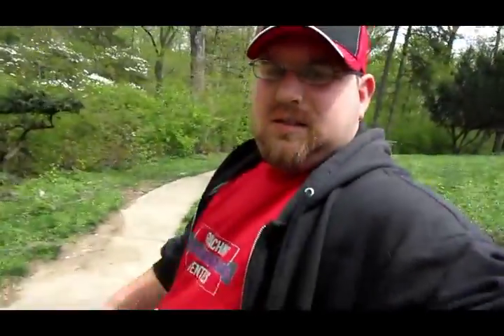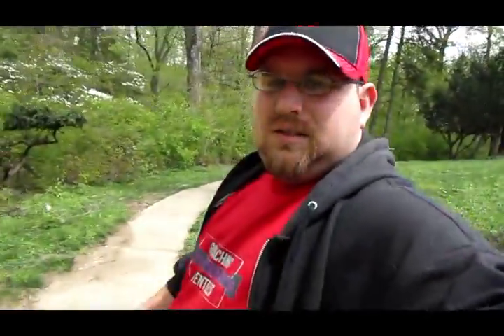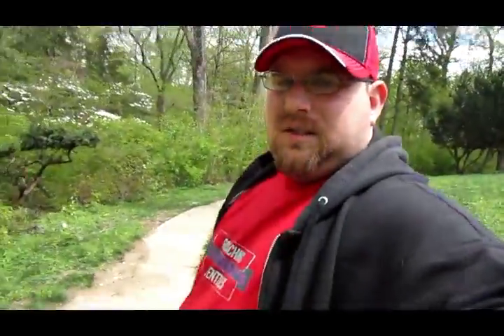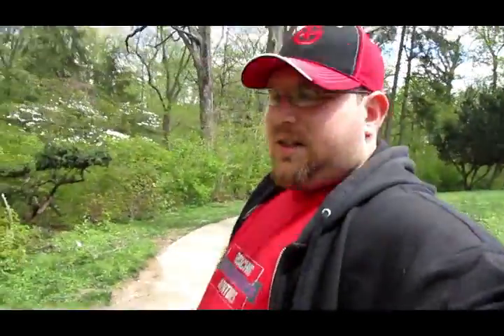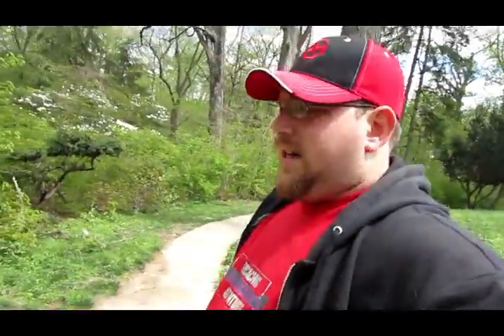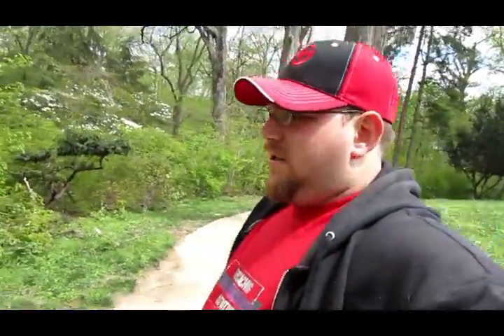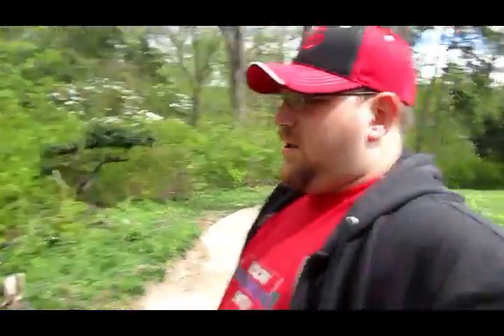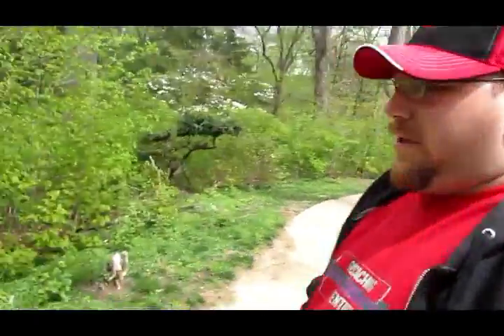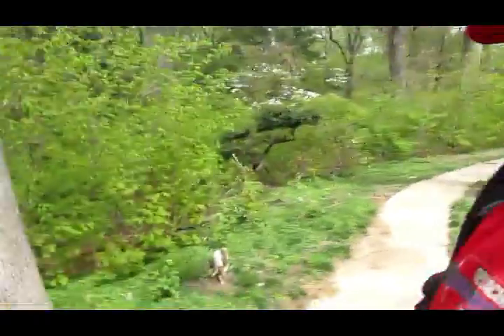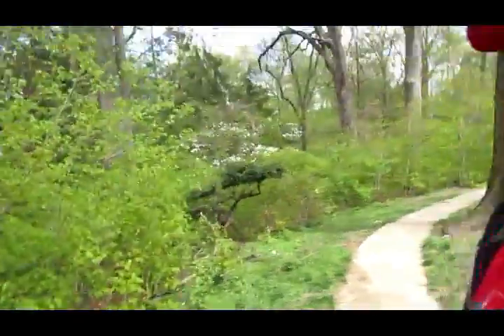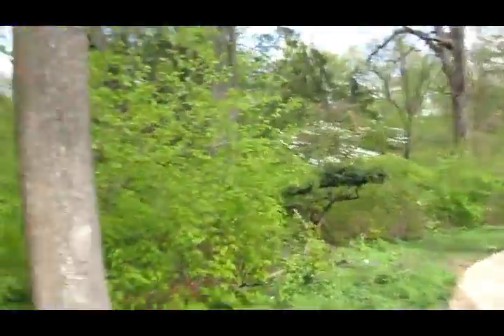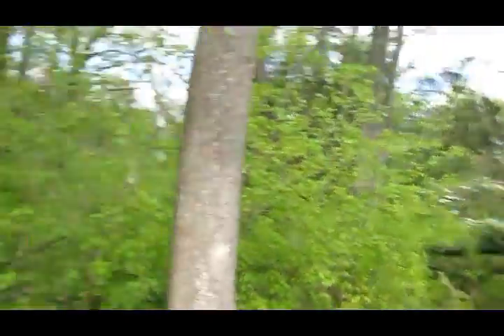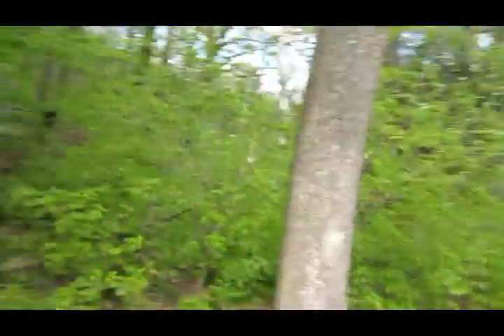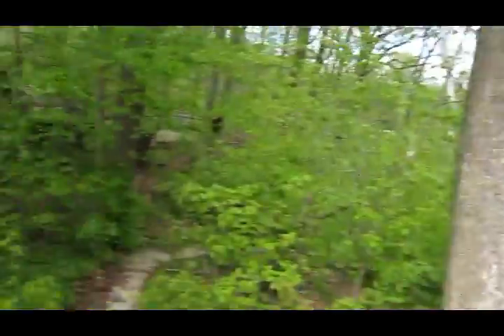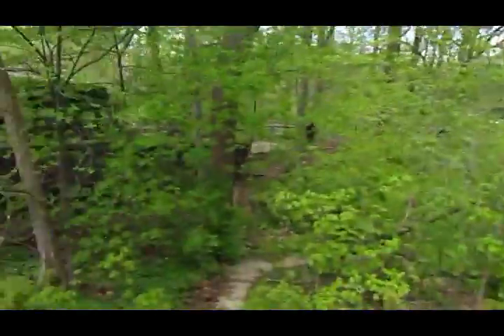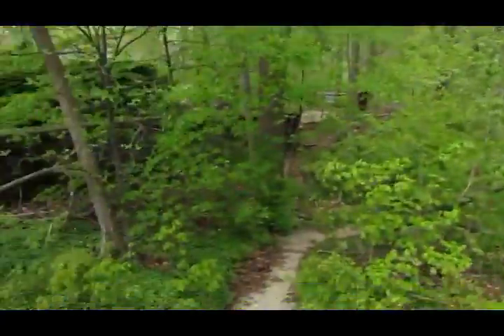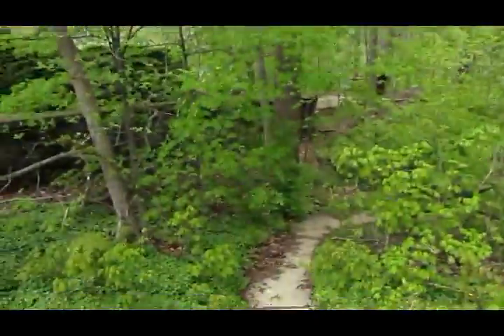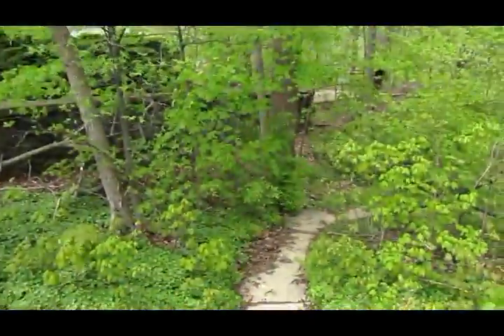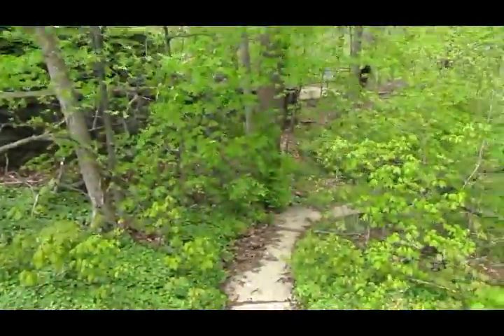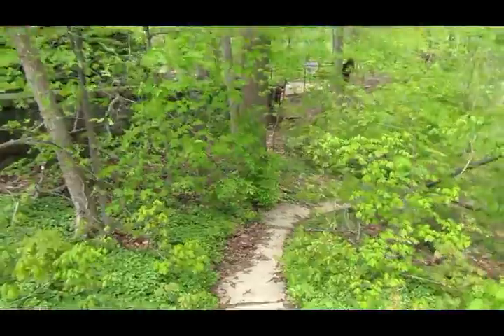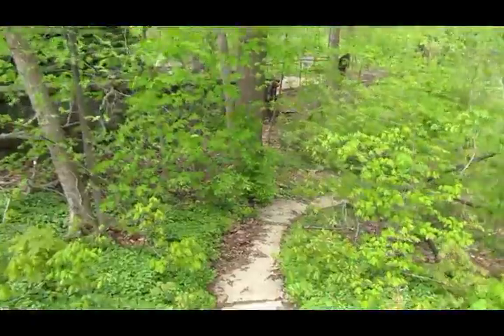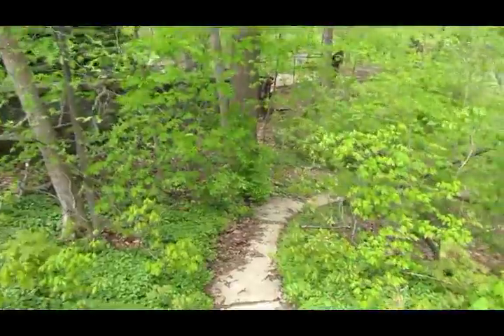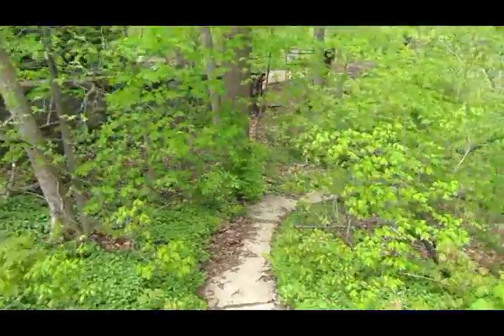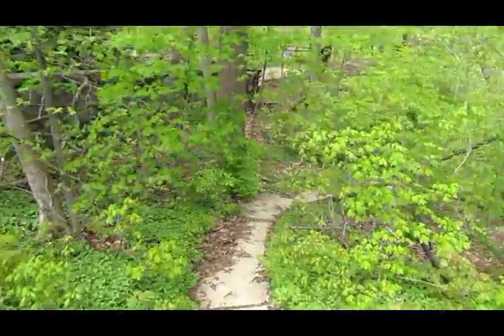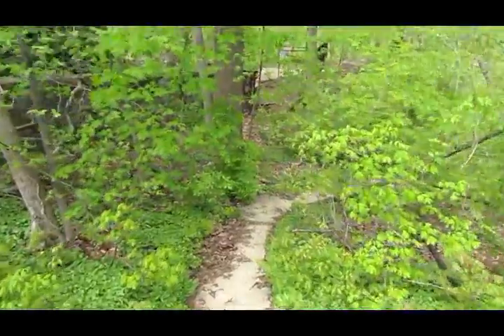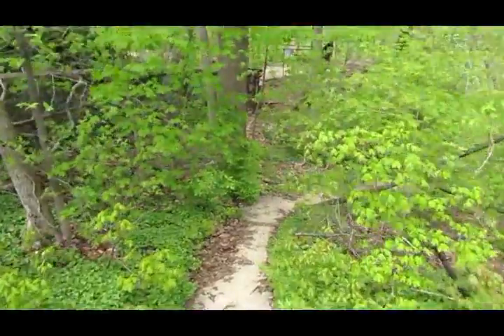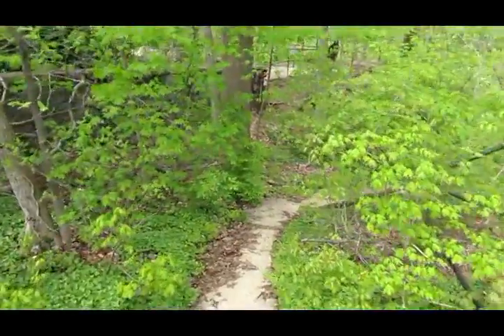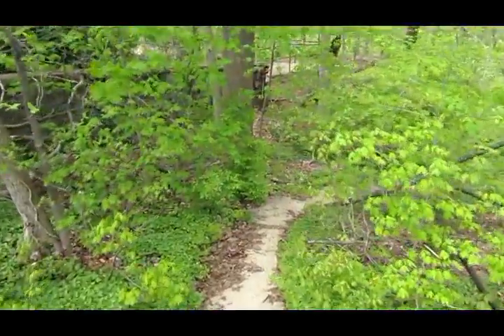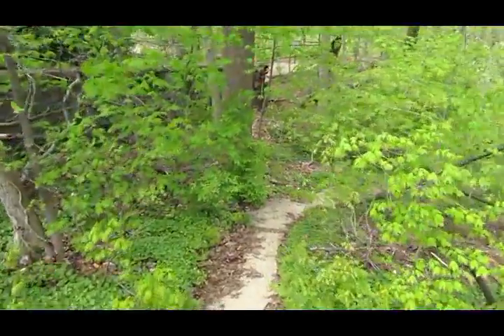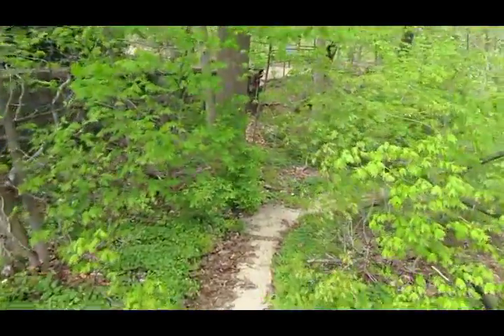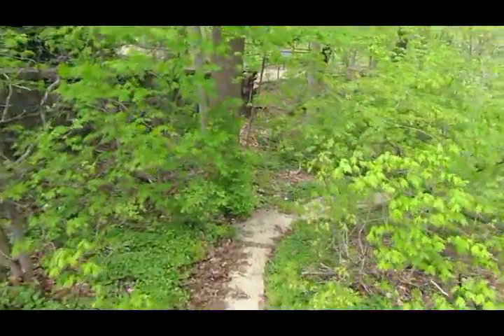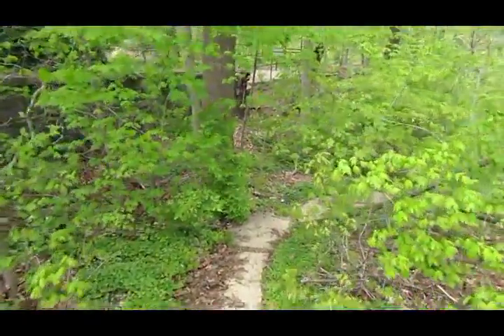Alright guys, so here we go — into the forest we shall go.